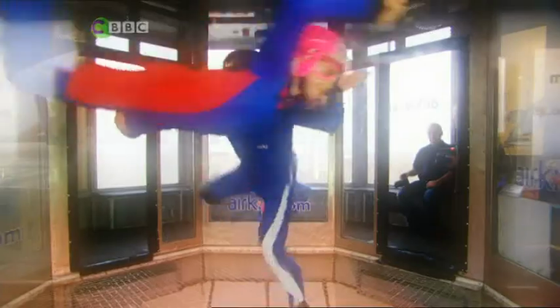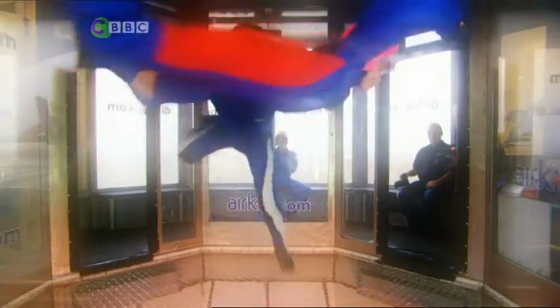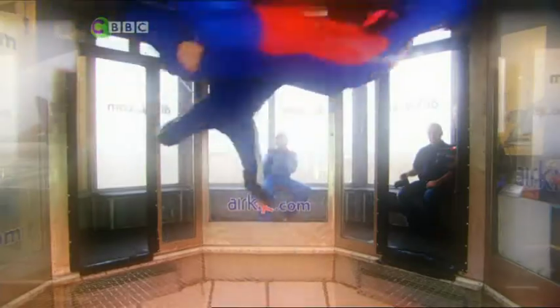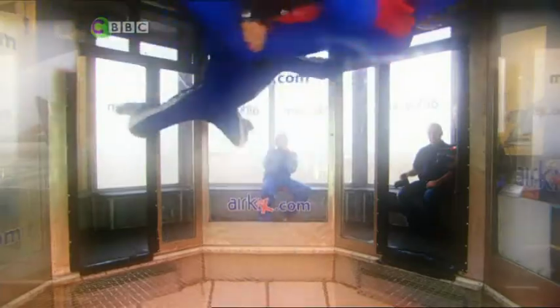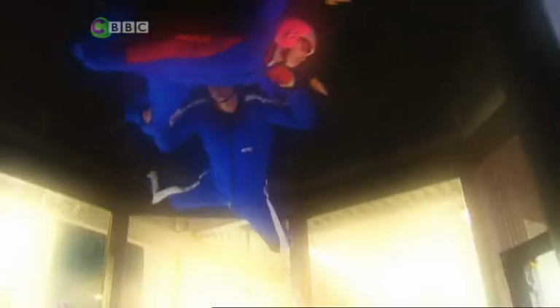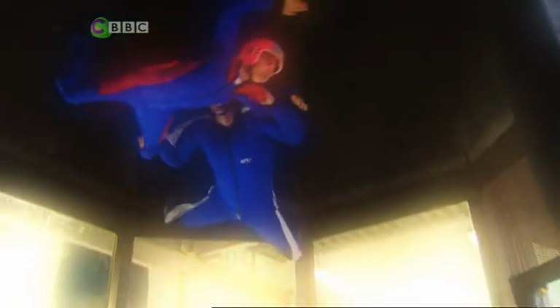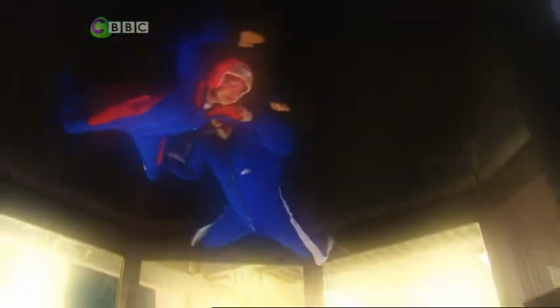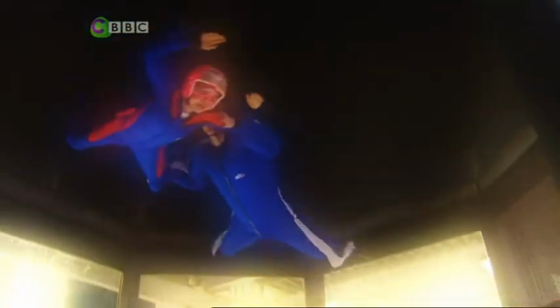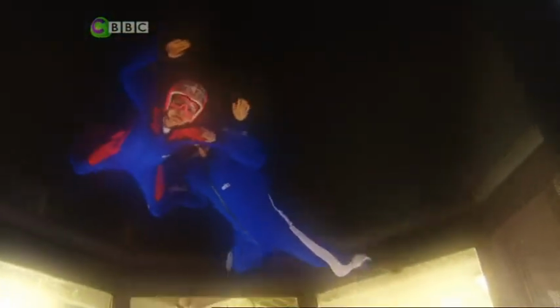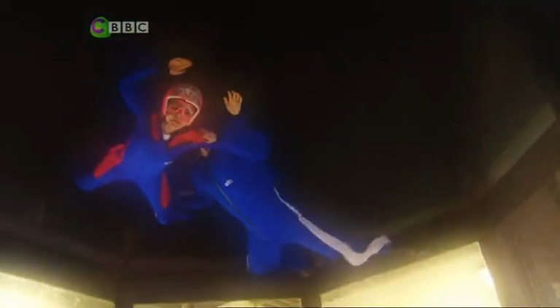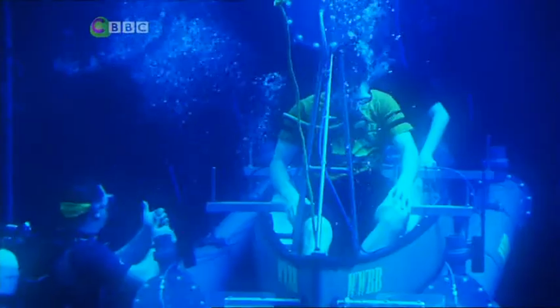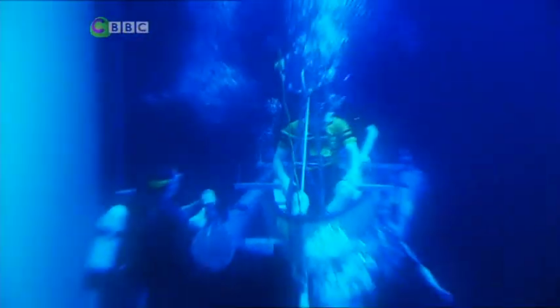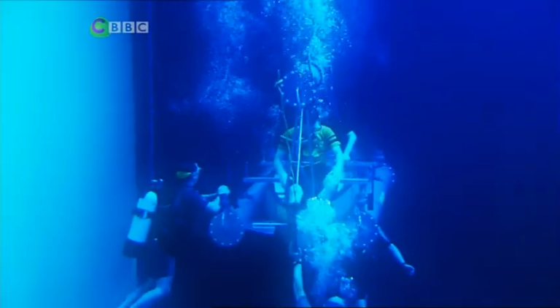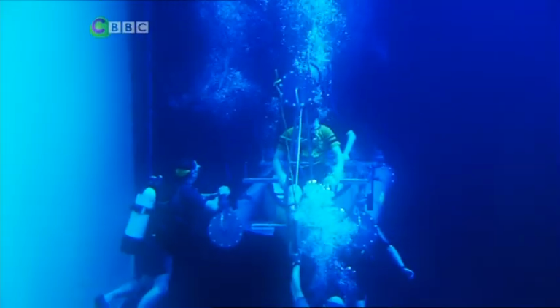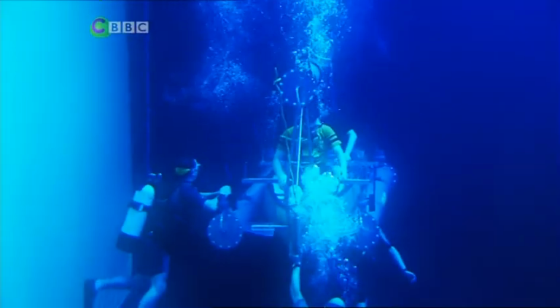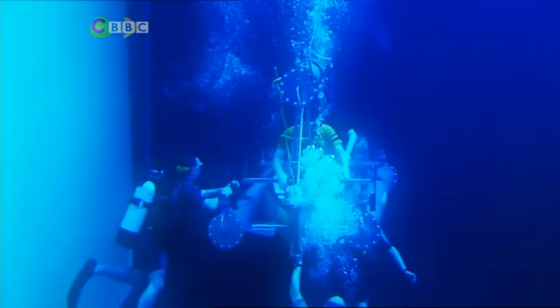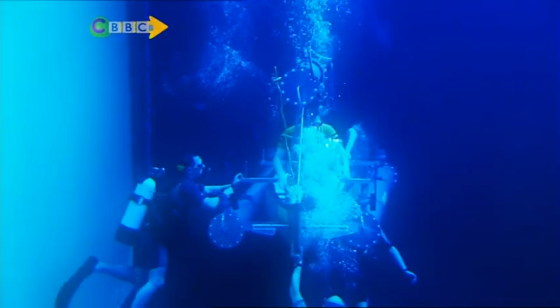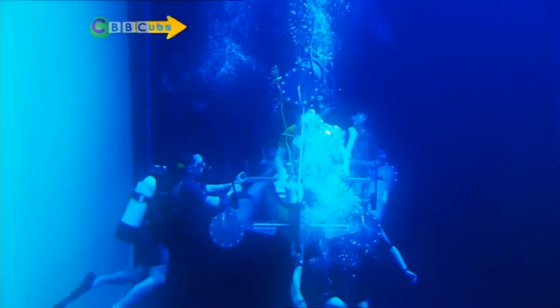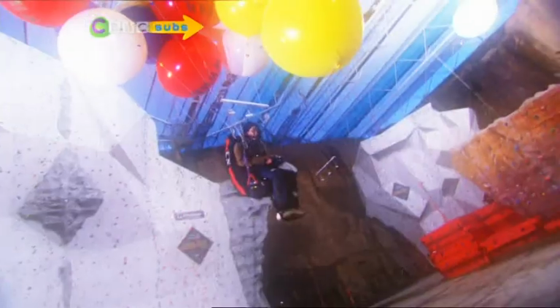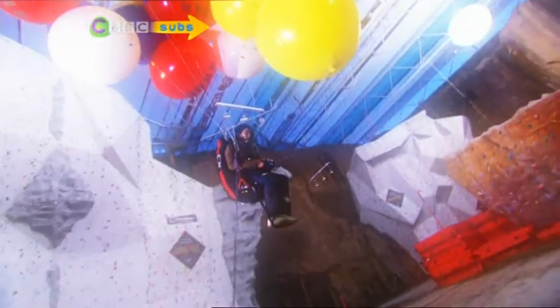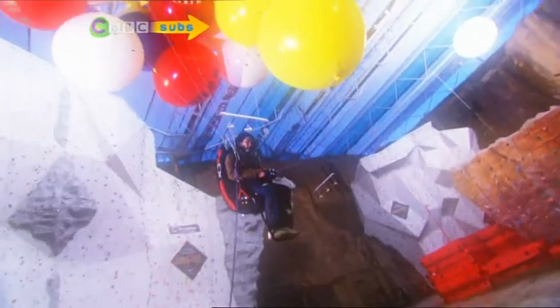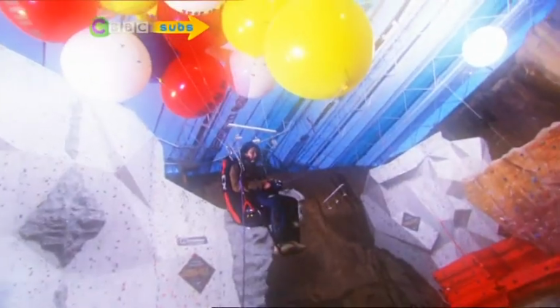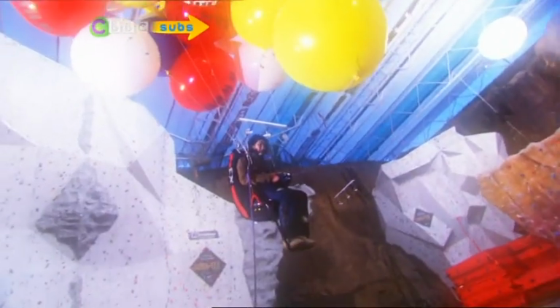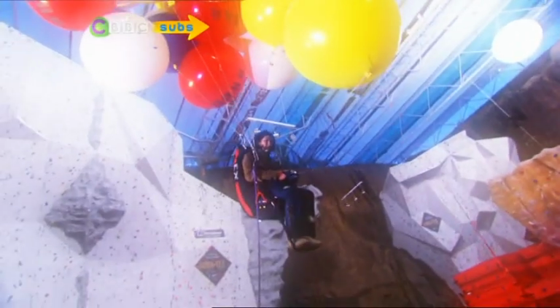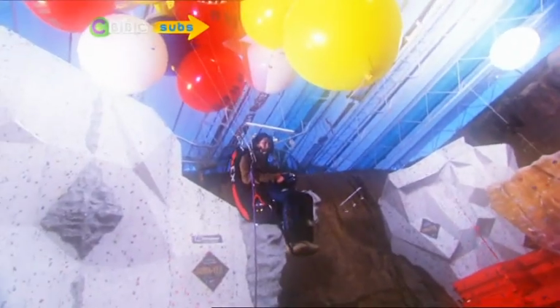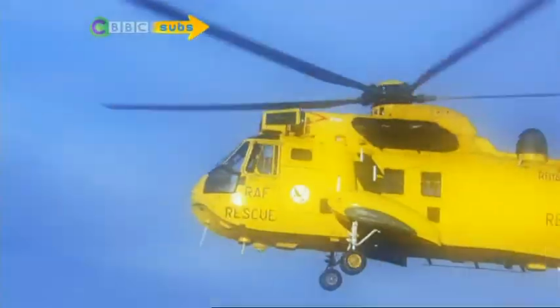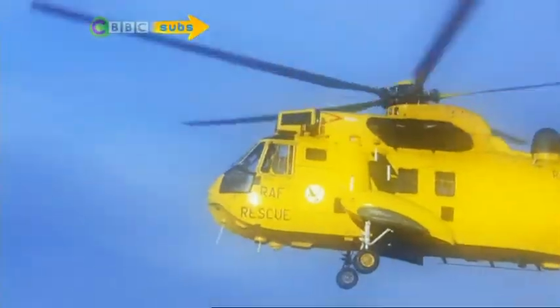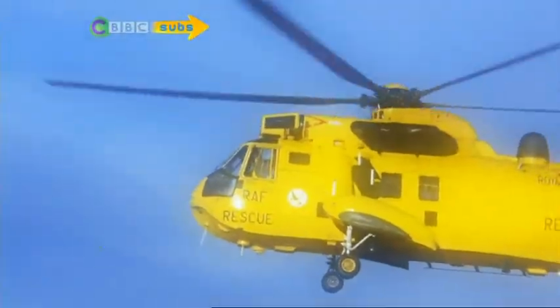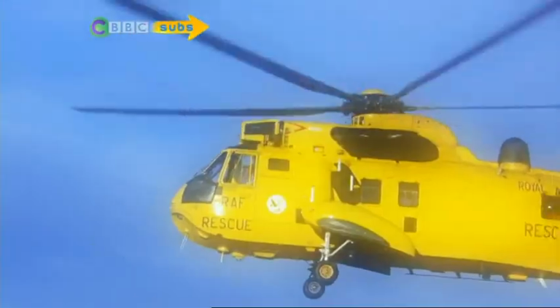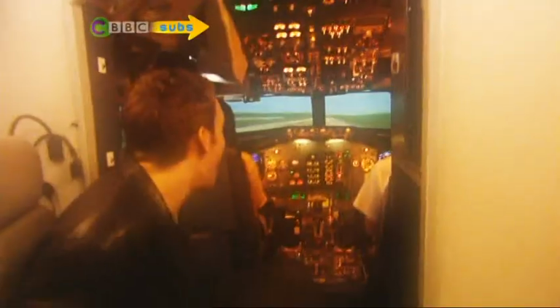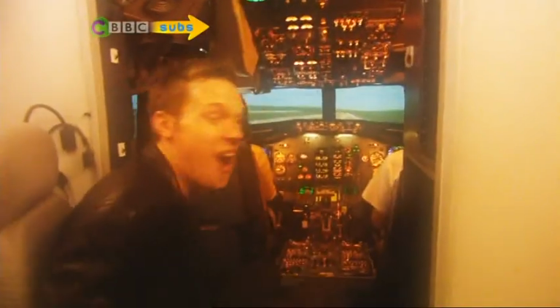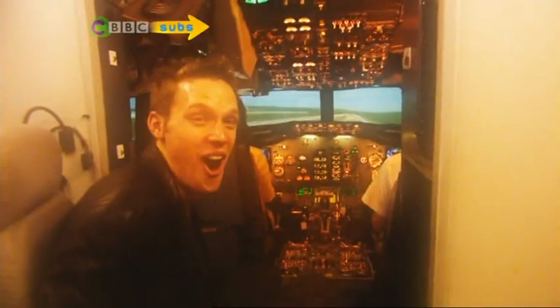Whiz, whiz, bang, bang! We plunge to the bottom of the seas and take to the skies in search of the perfect inventions.